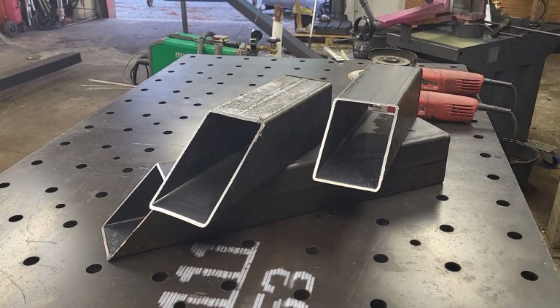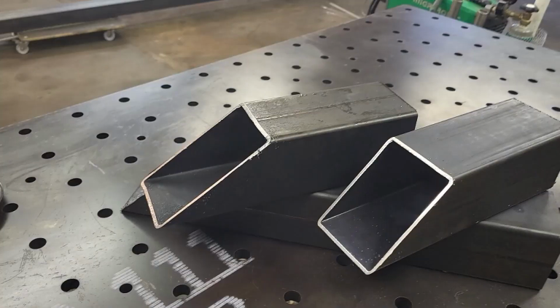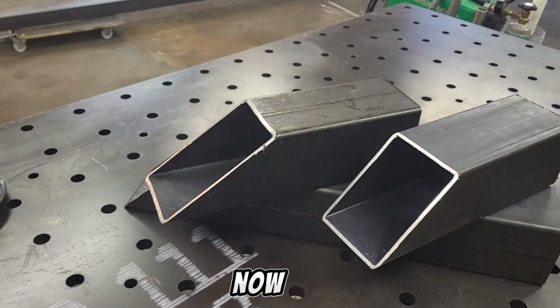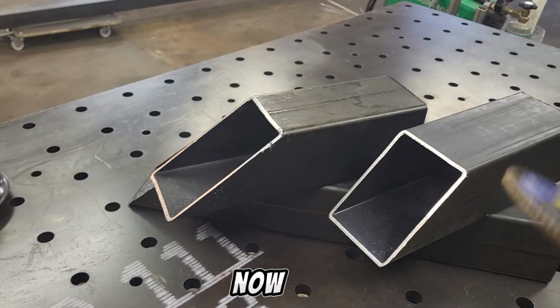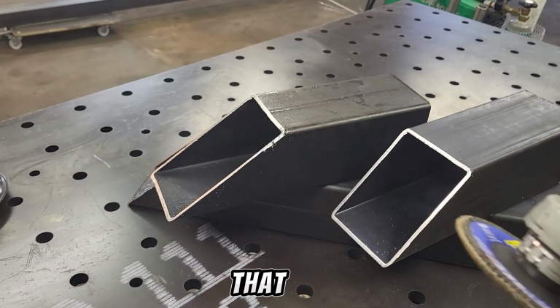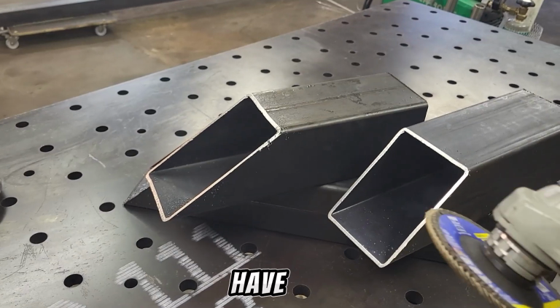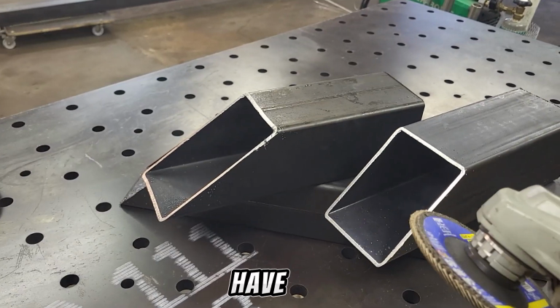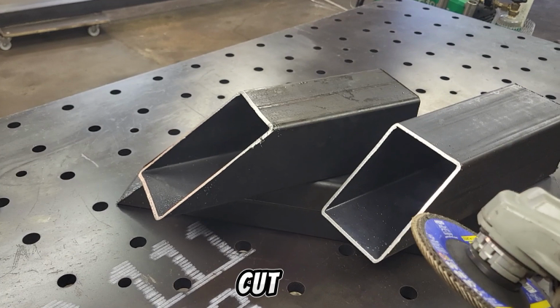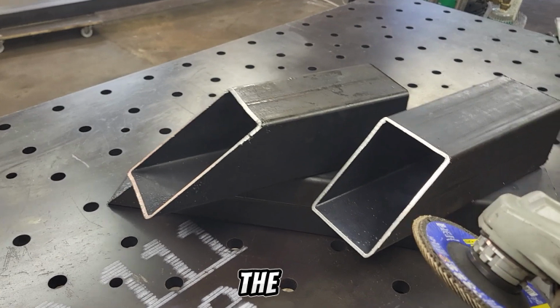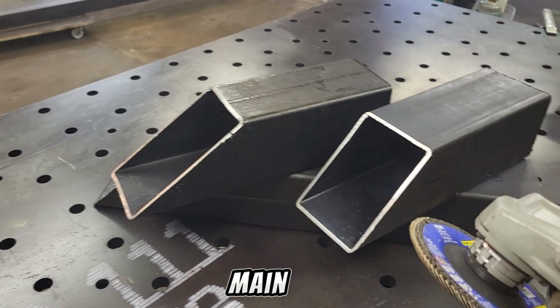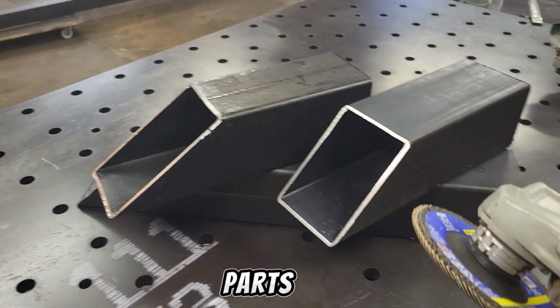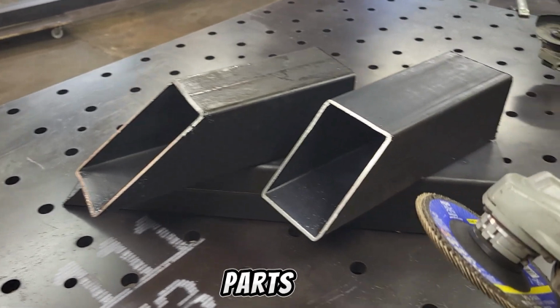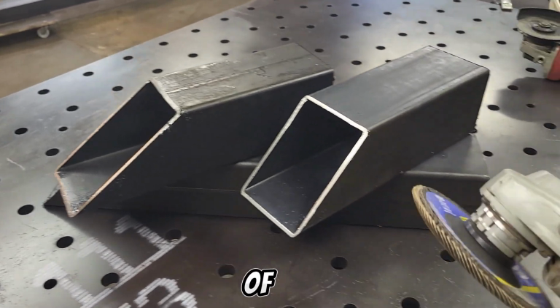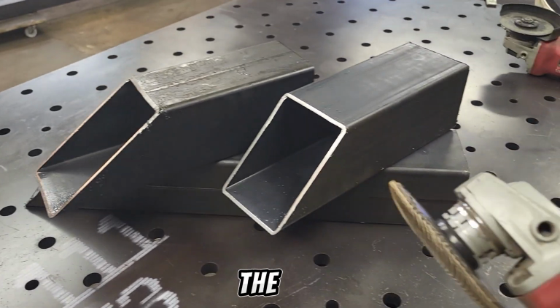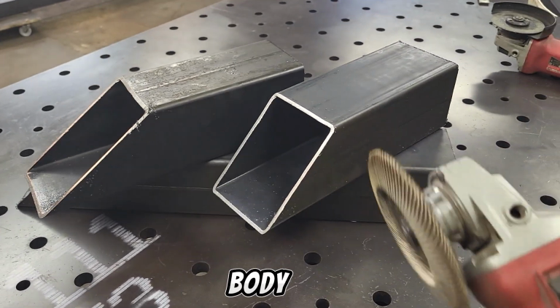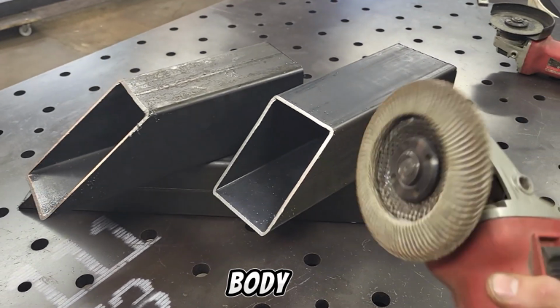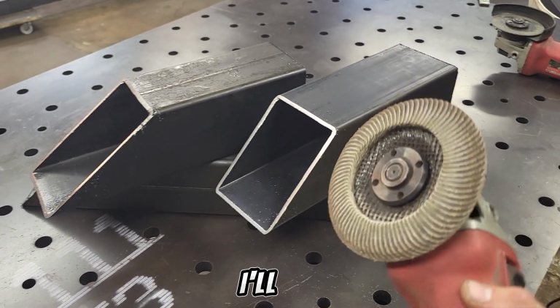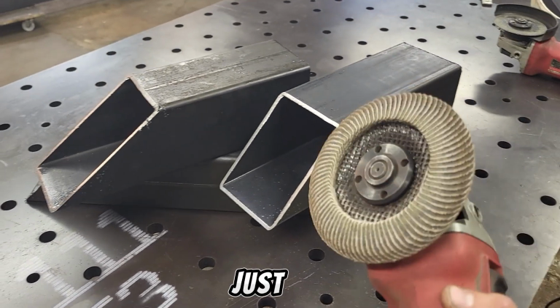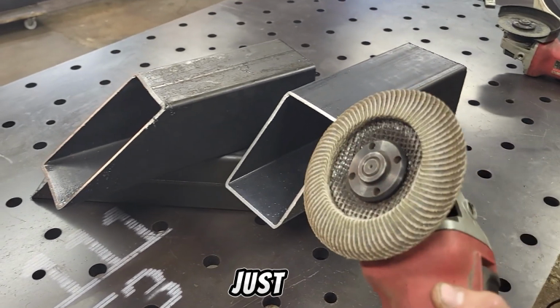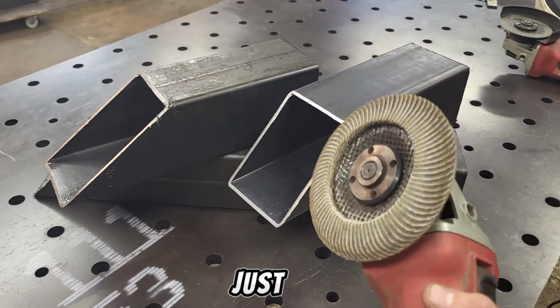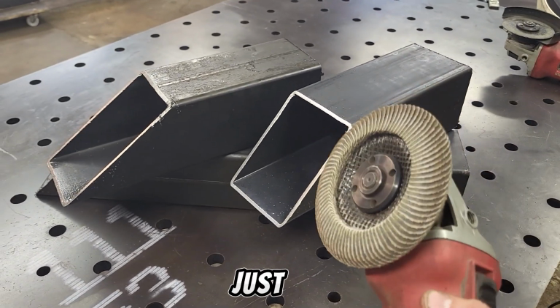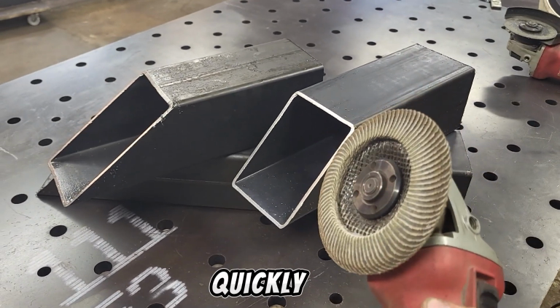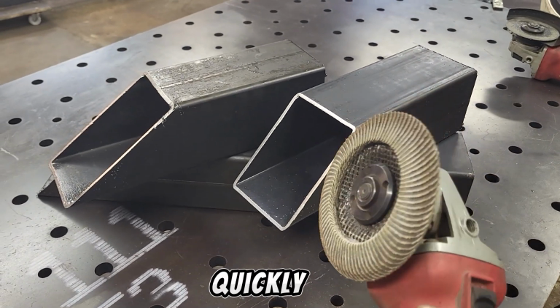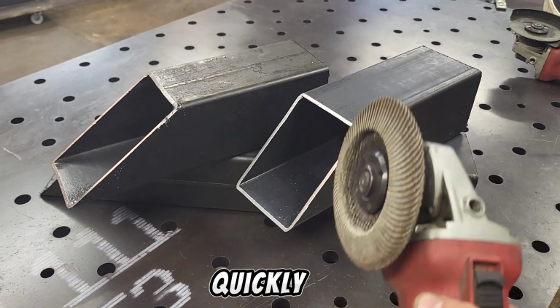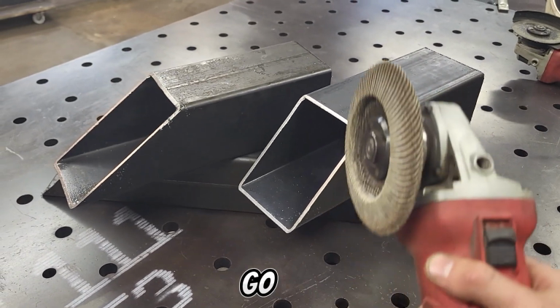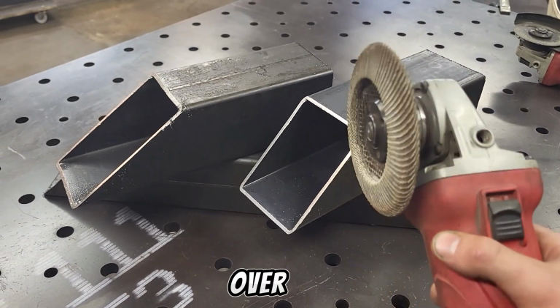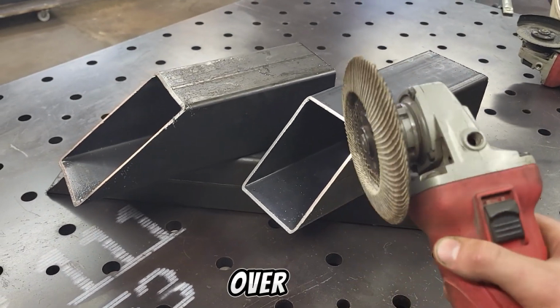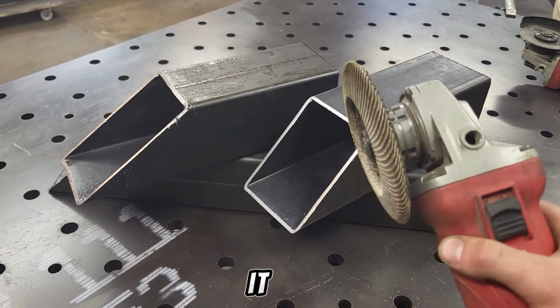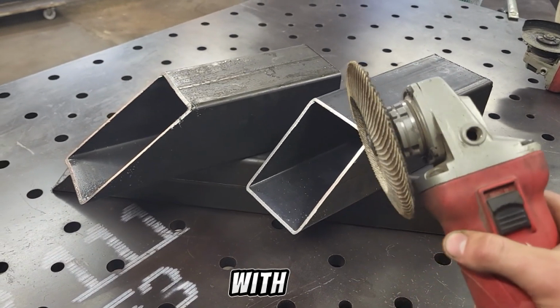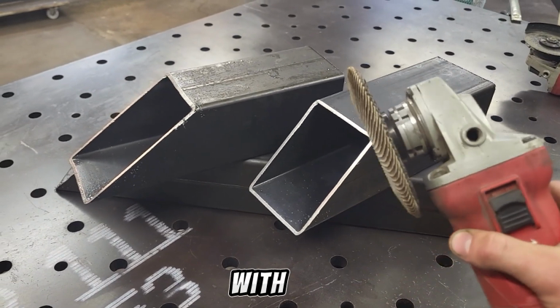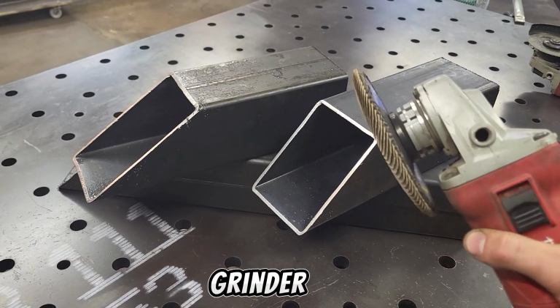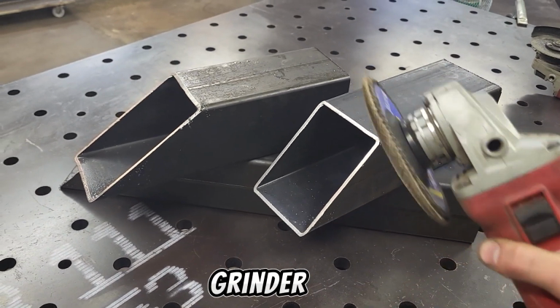Now that I have cut the main parts of the body, I'll just quickly go over it with the grinder.